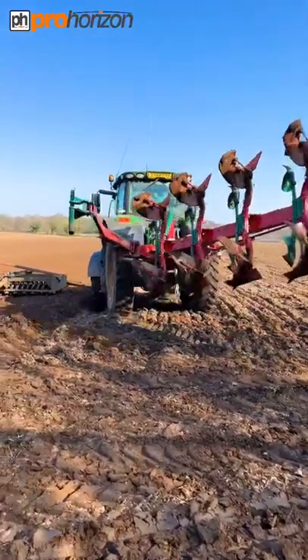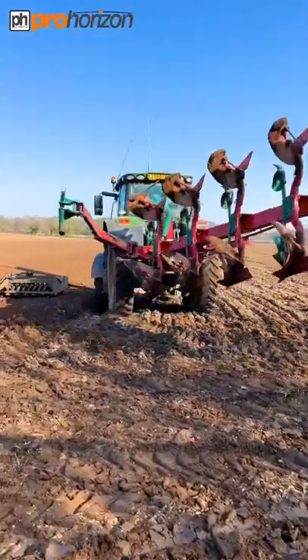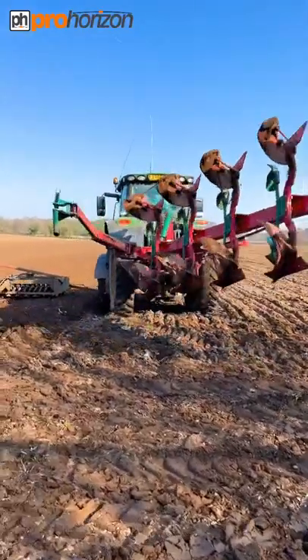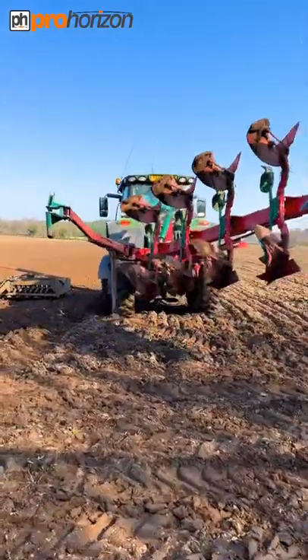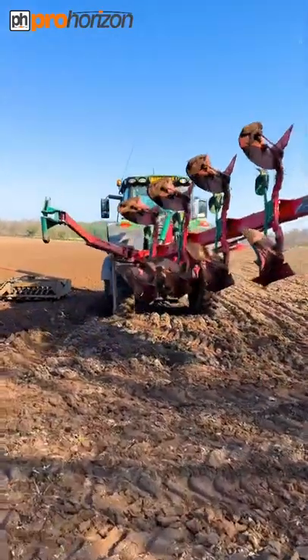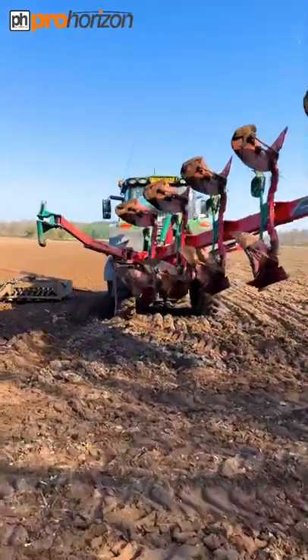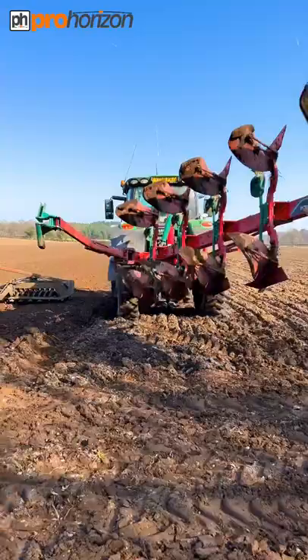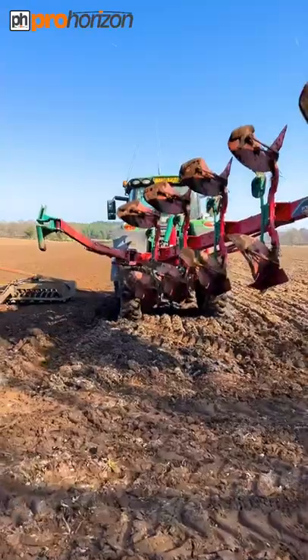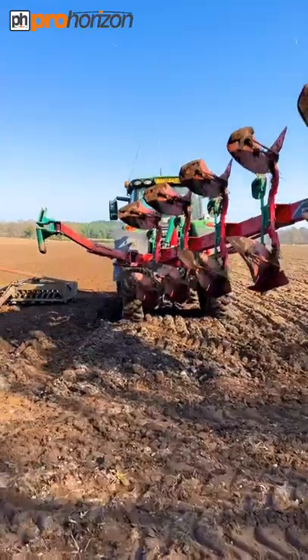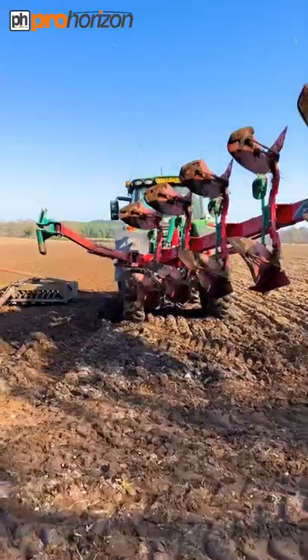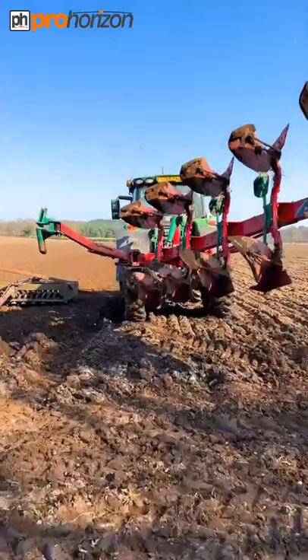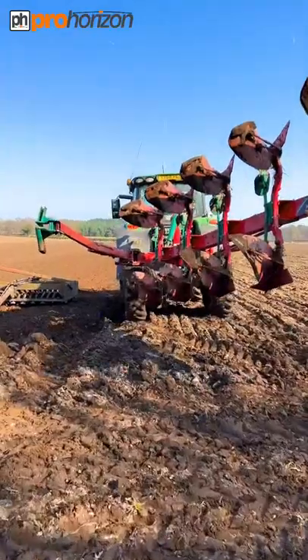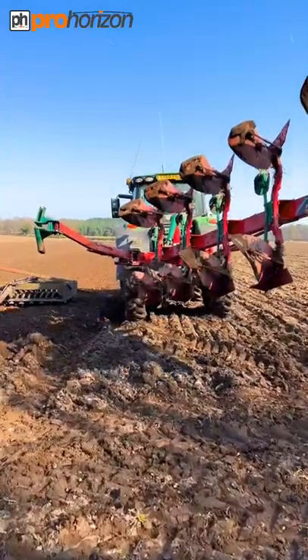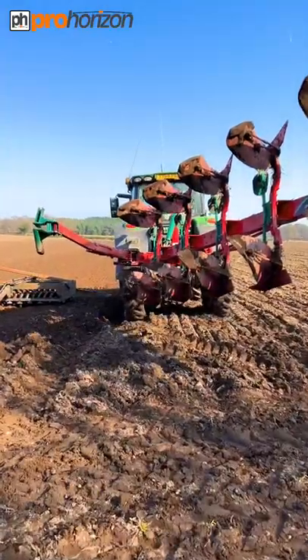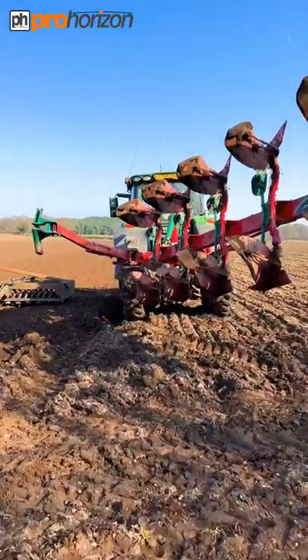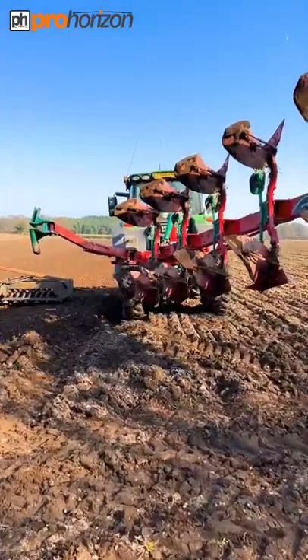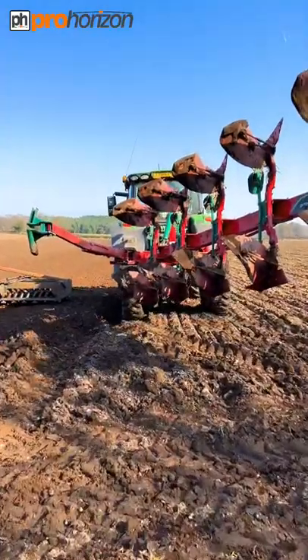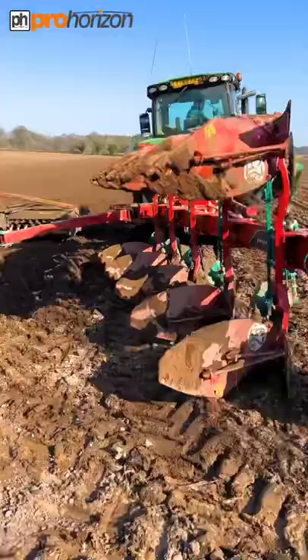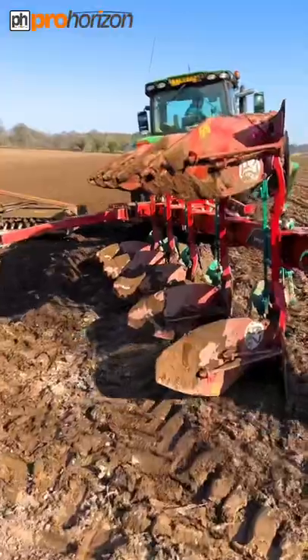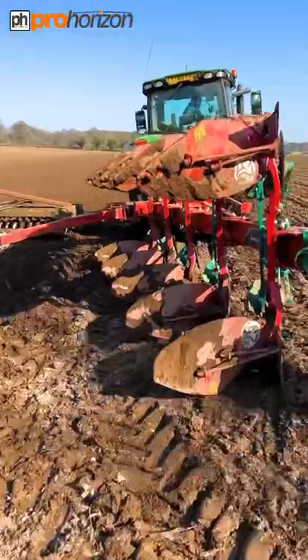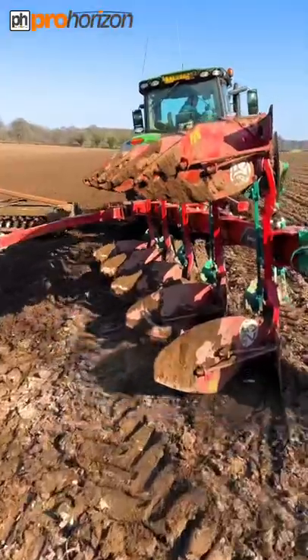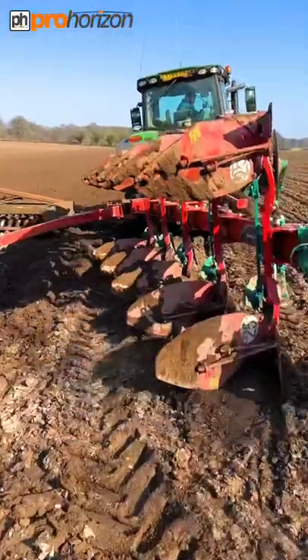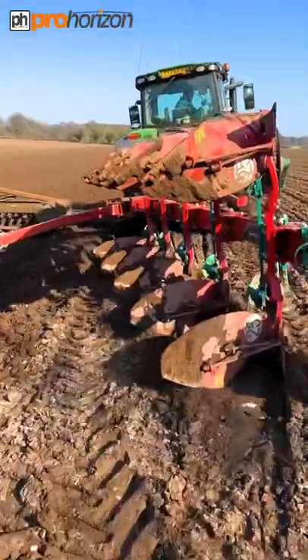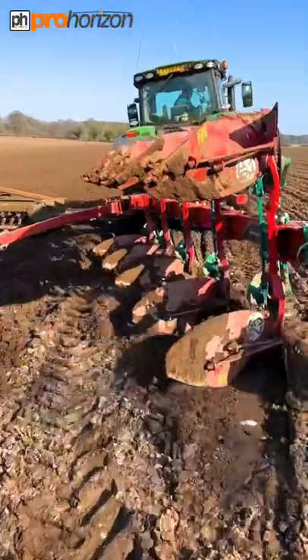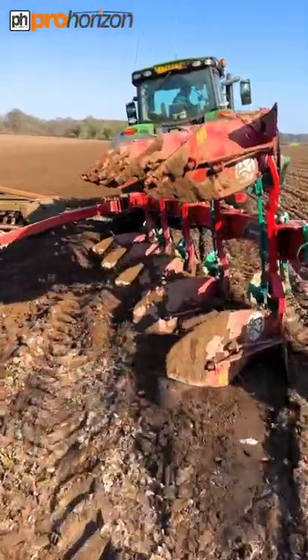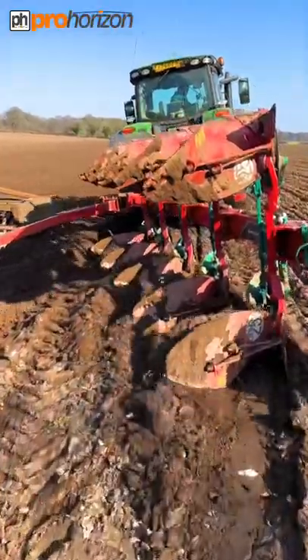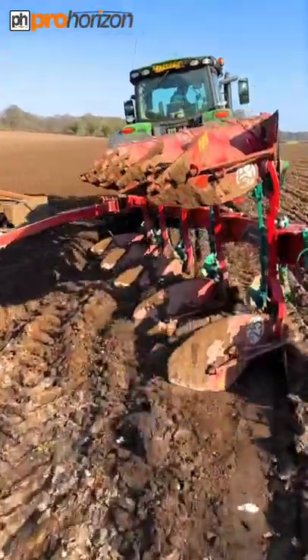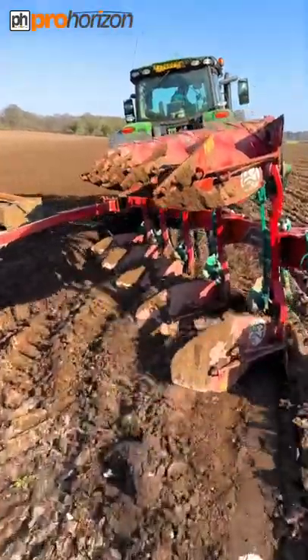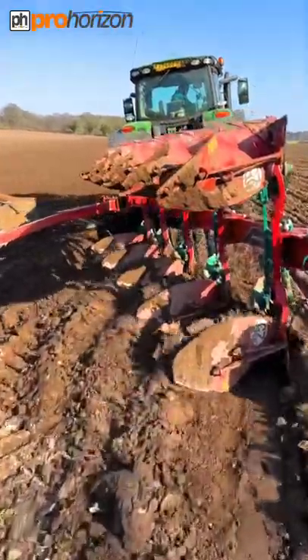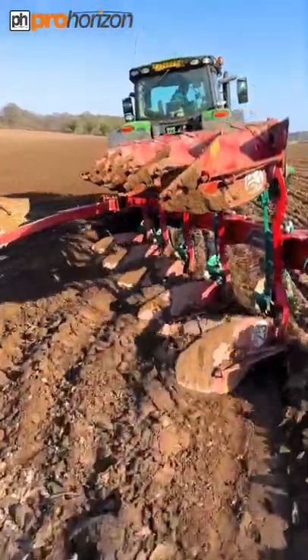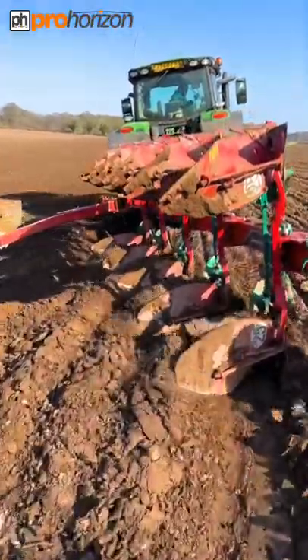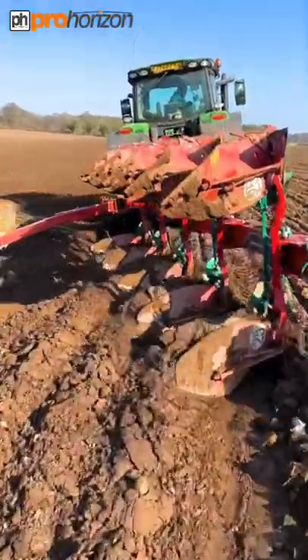Phil's just going to drop down into this furrow, which we'll see.